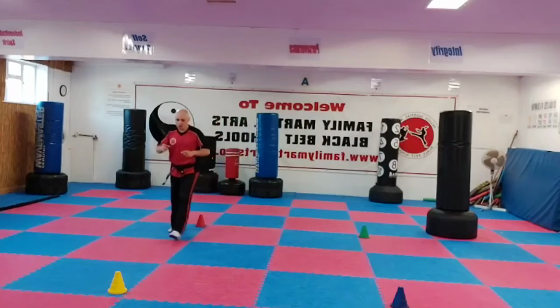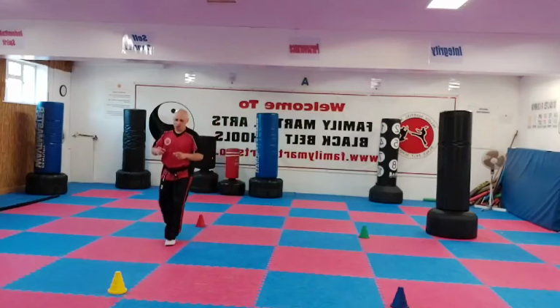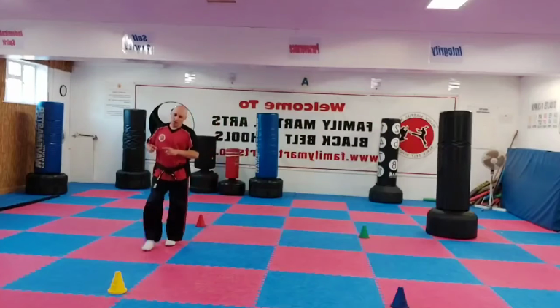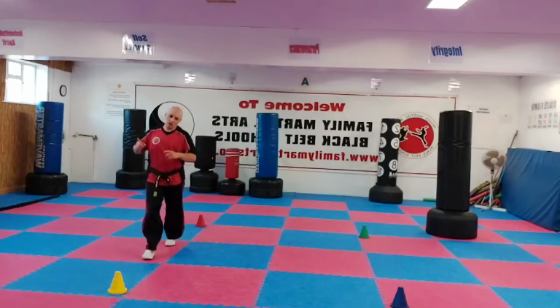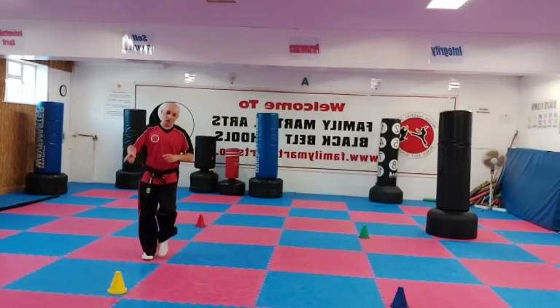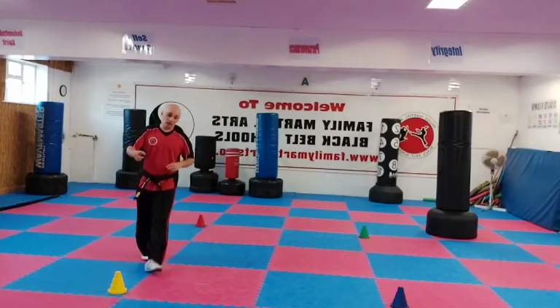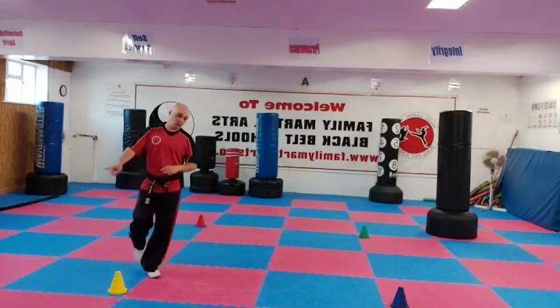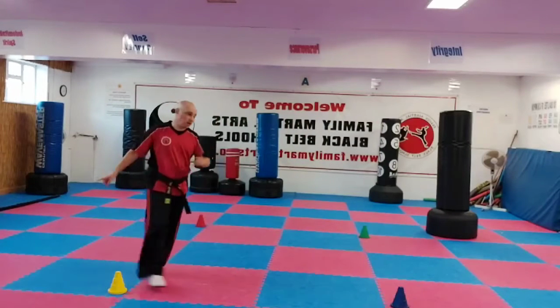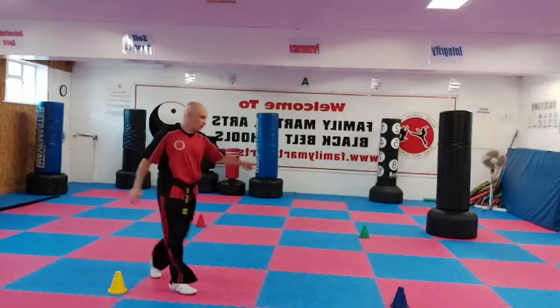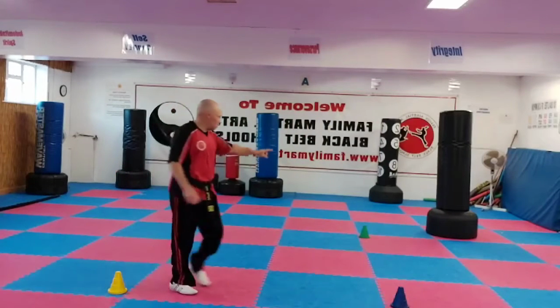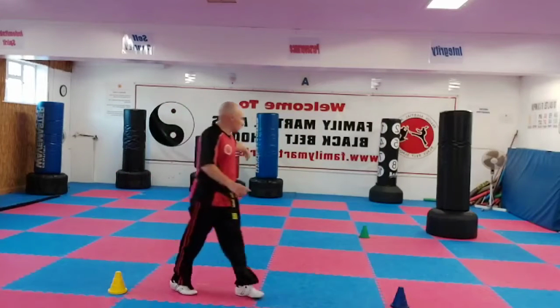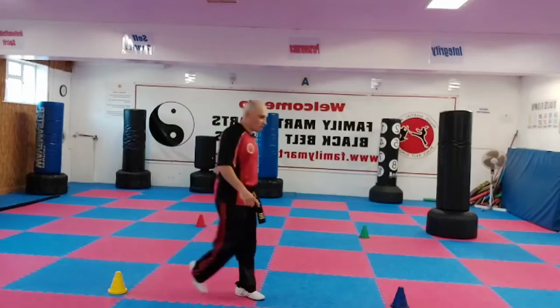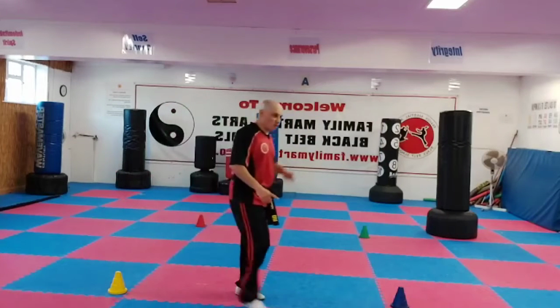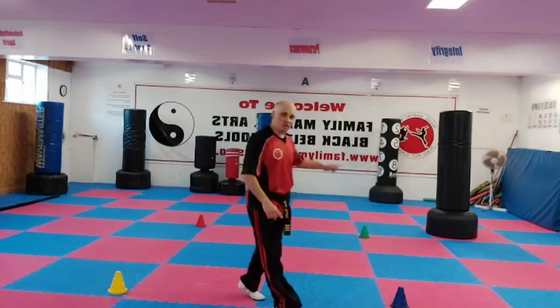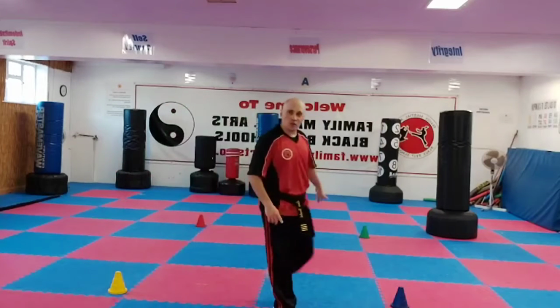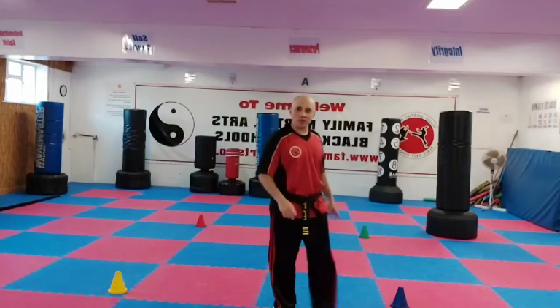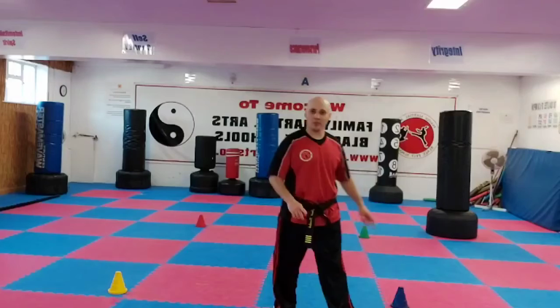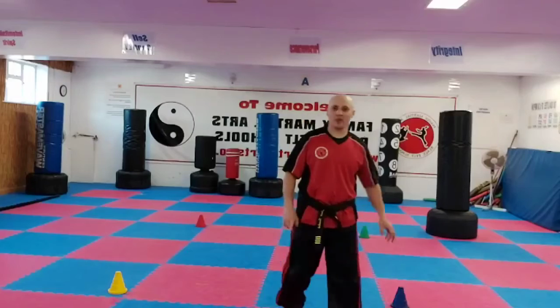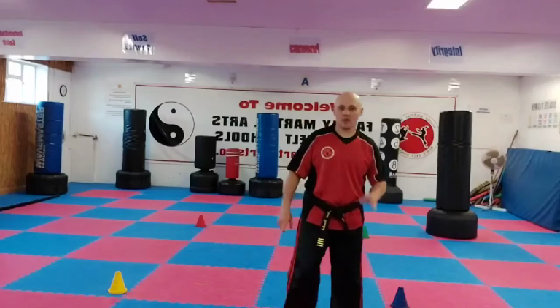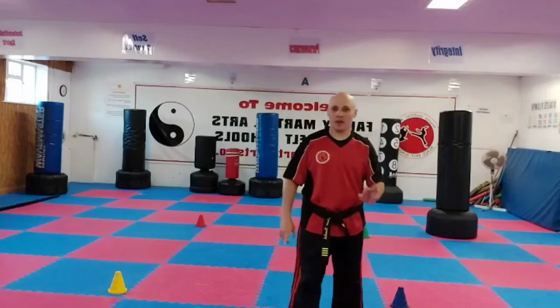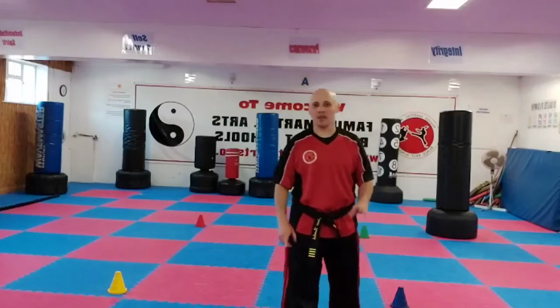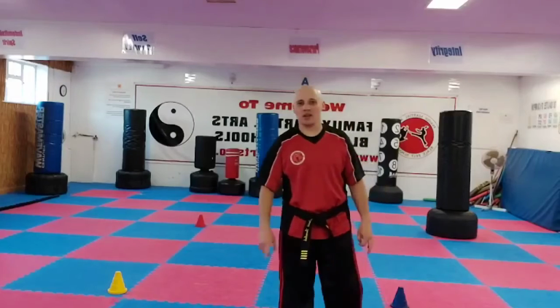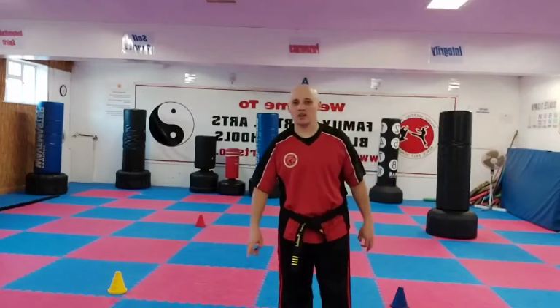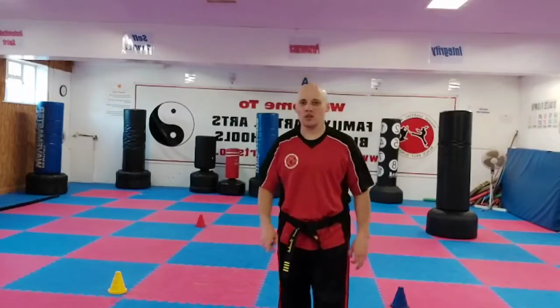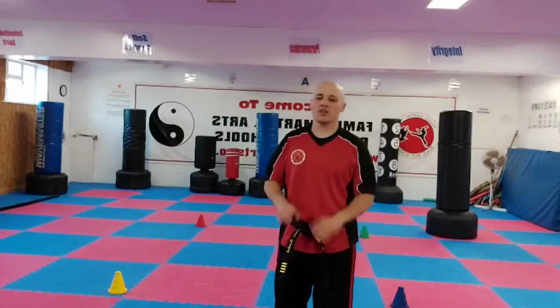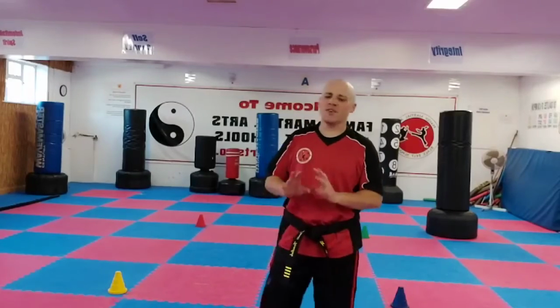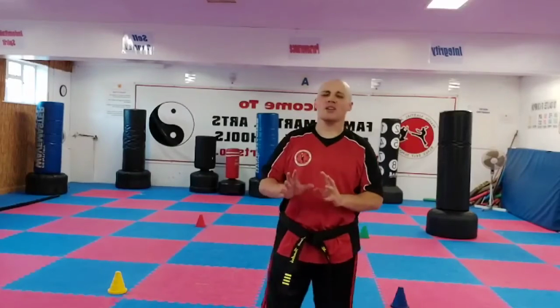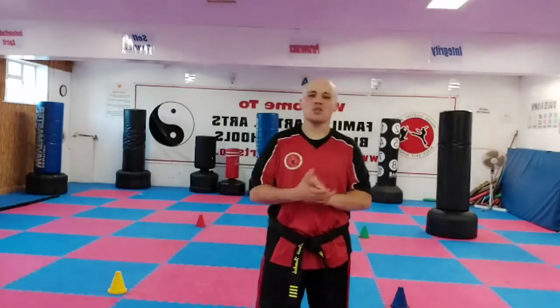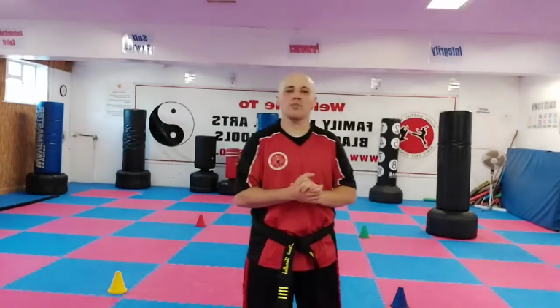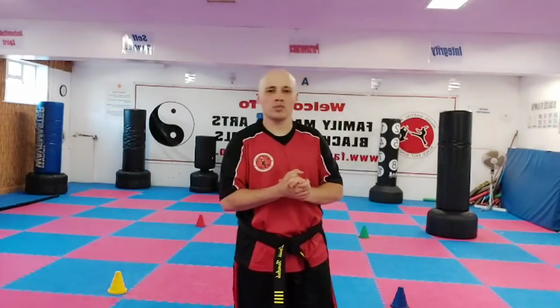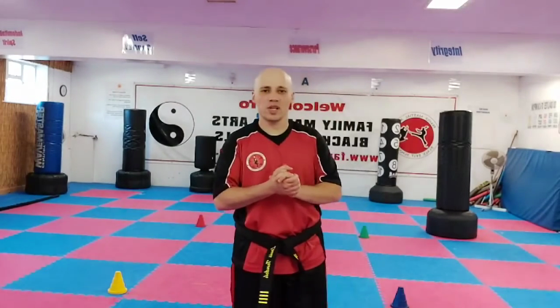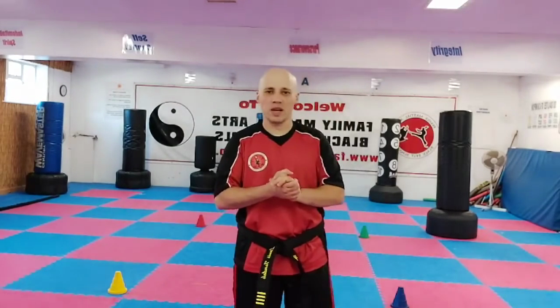Then you go to the next corner and you do eleven, then you're going to do ten, then nine, eight, seven, six, five, four, three, two, one. Then back down again. You've got to do it as fast as you possibly can.